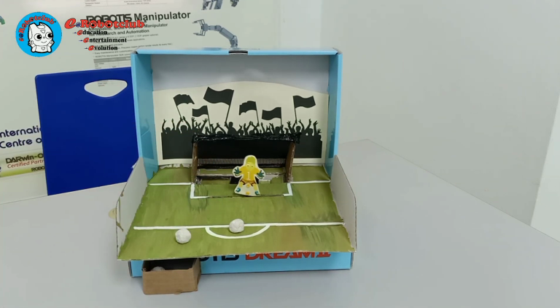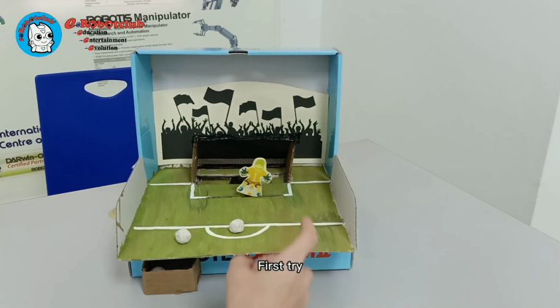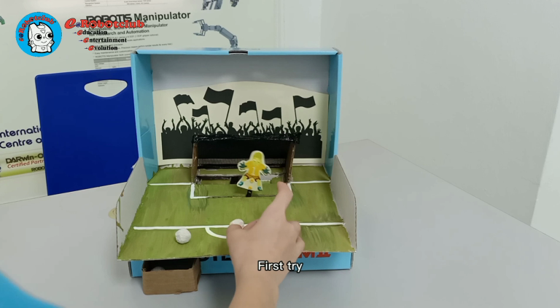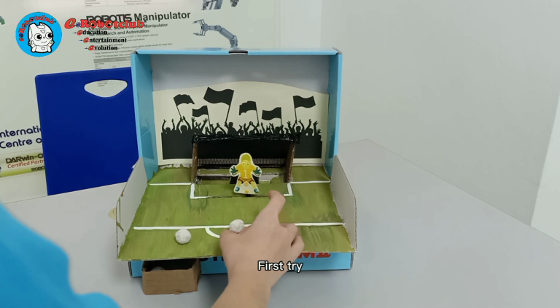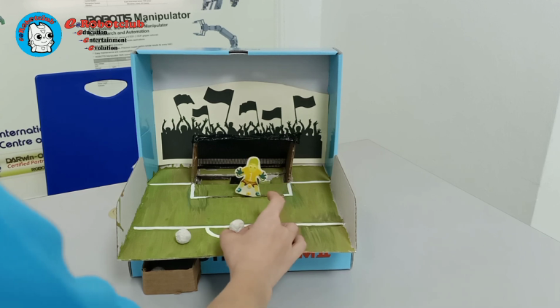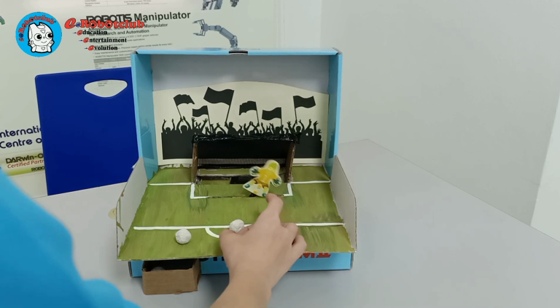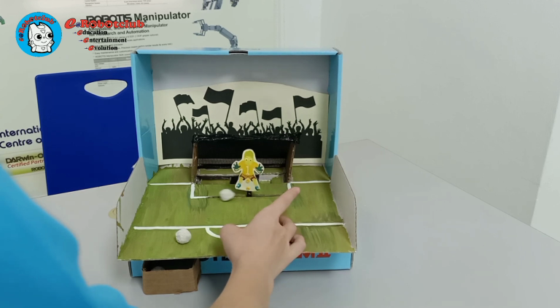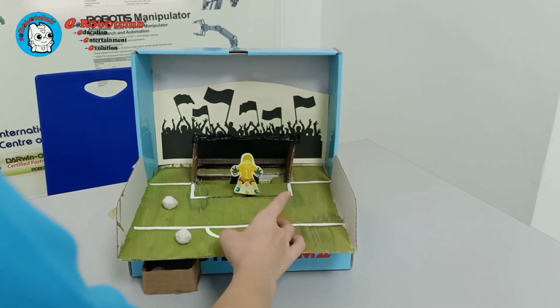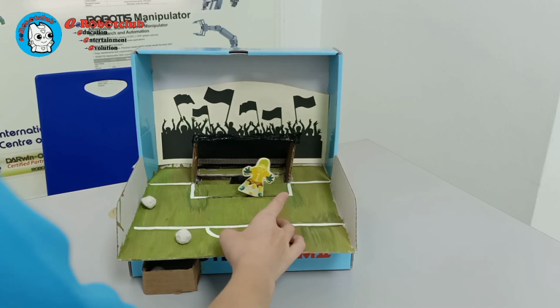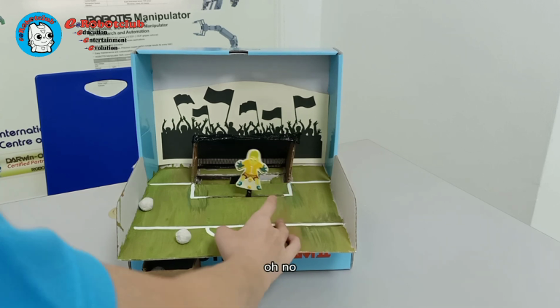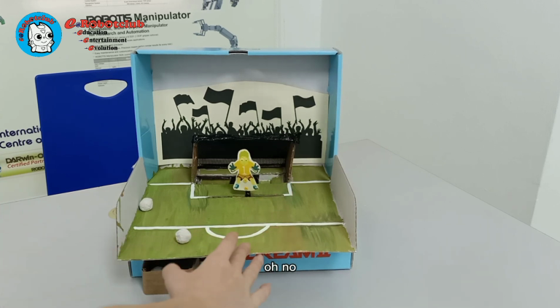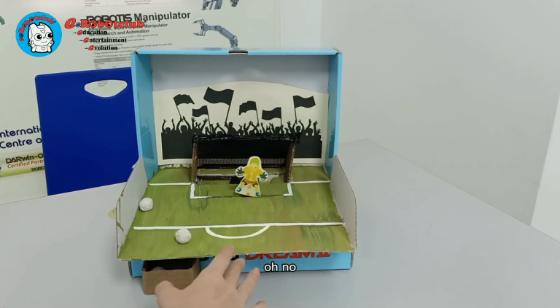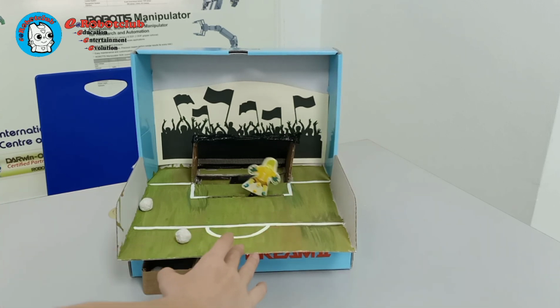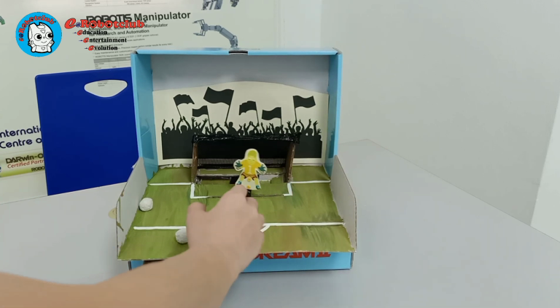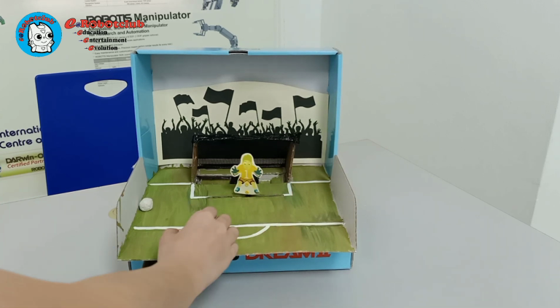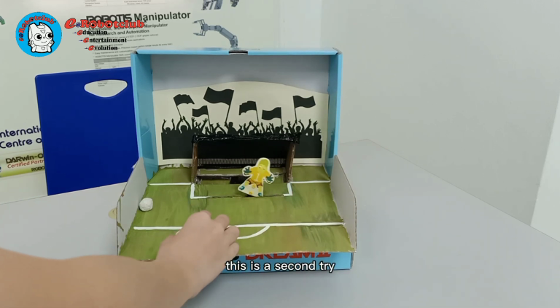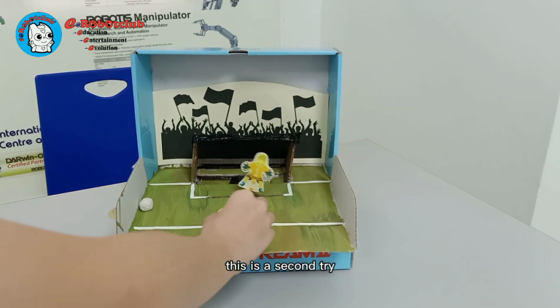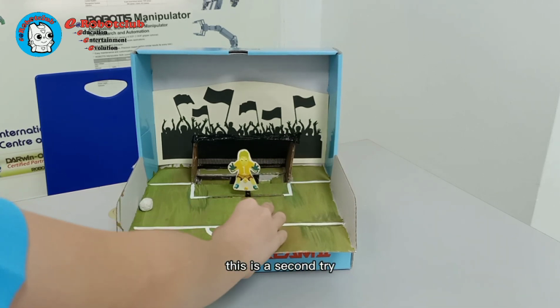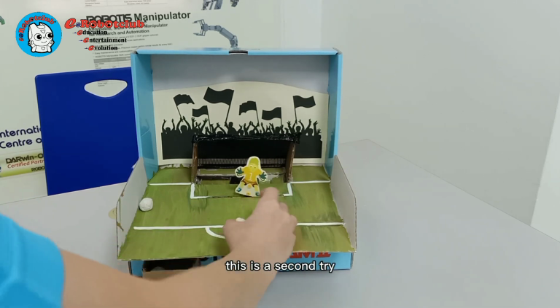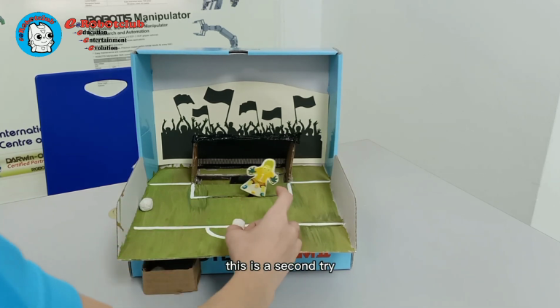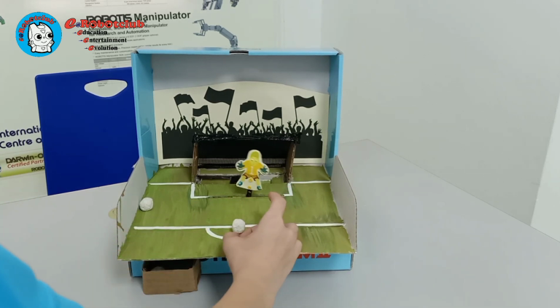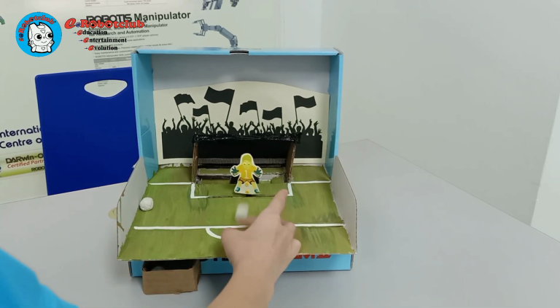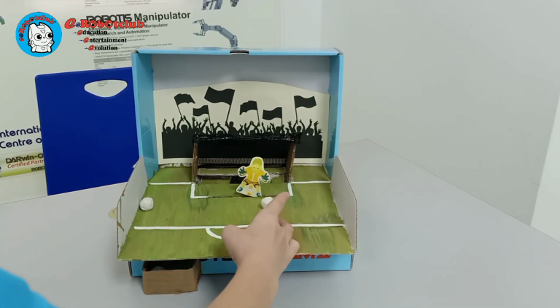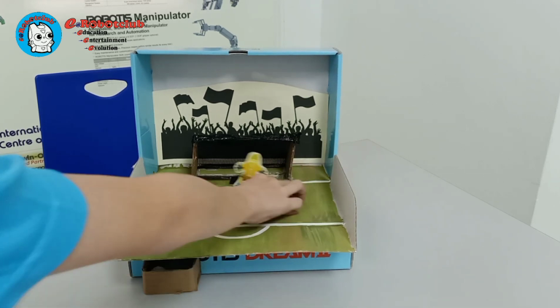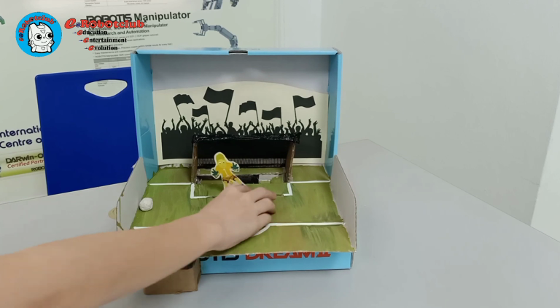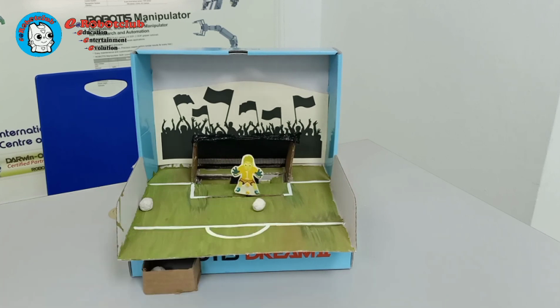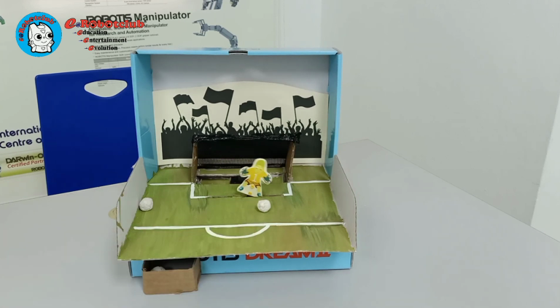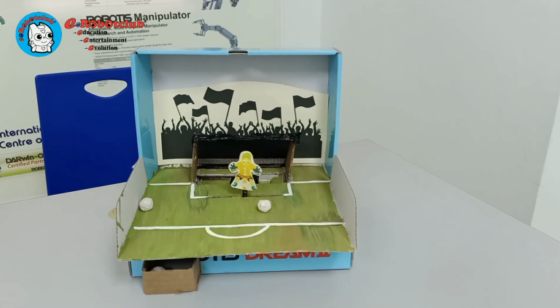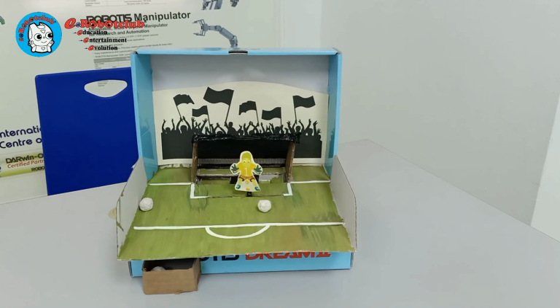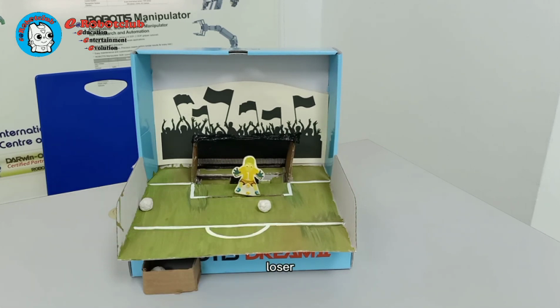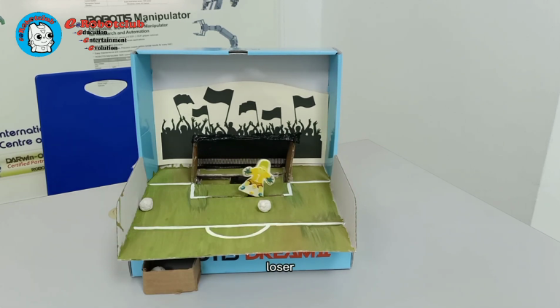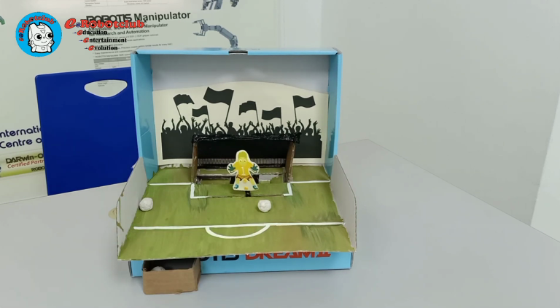First try! Oh, no! This is the second try!